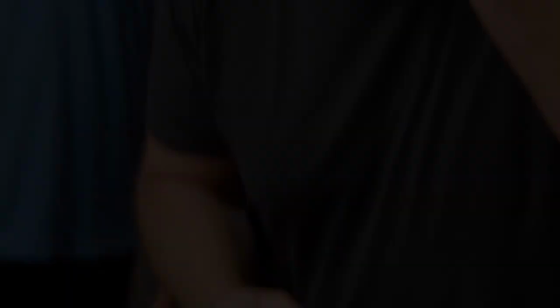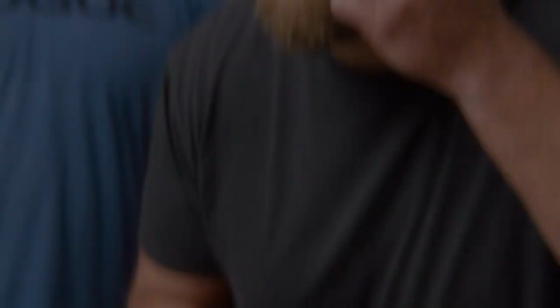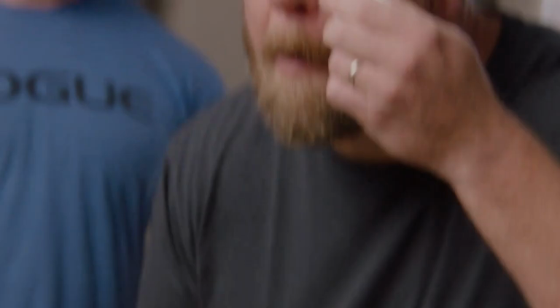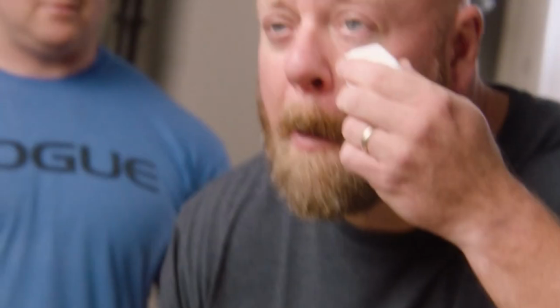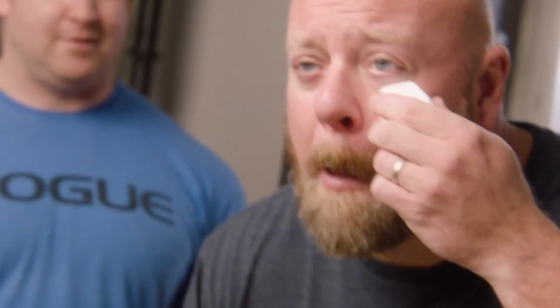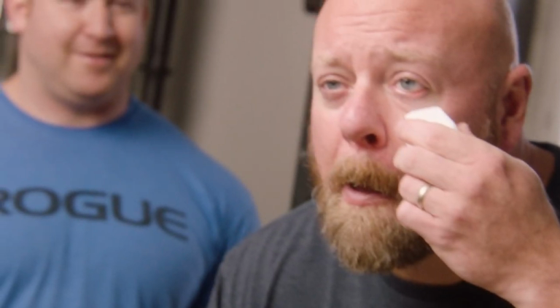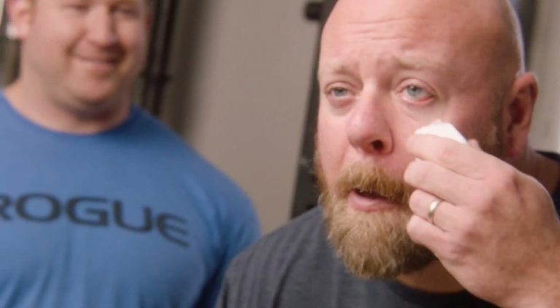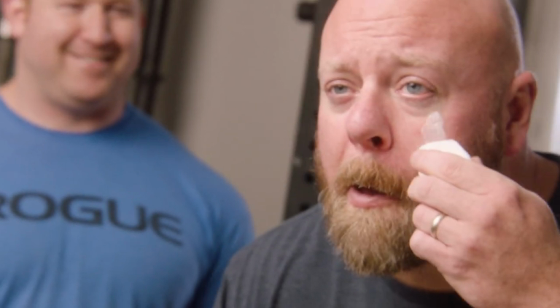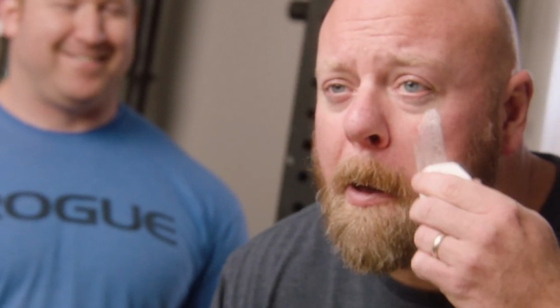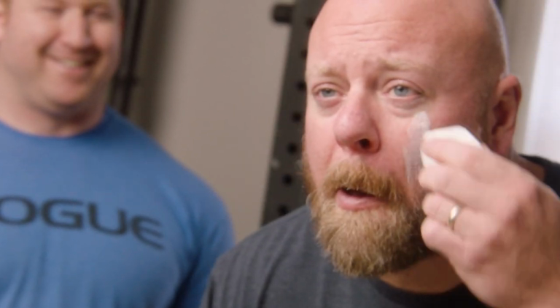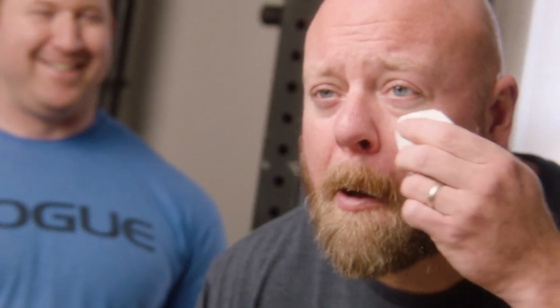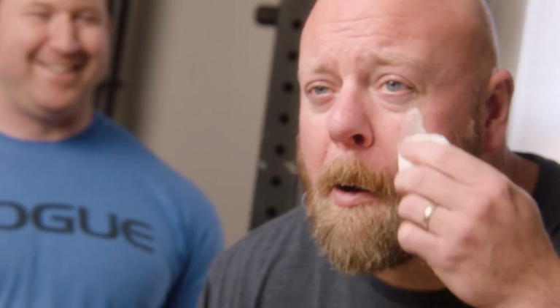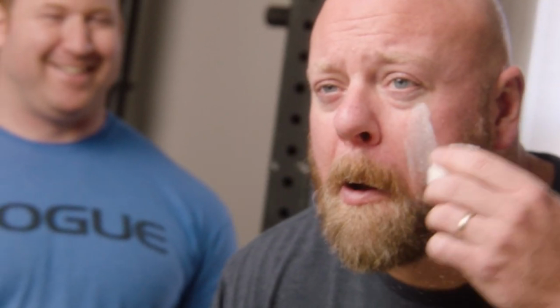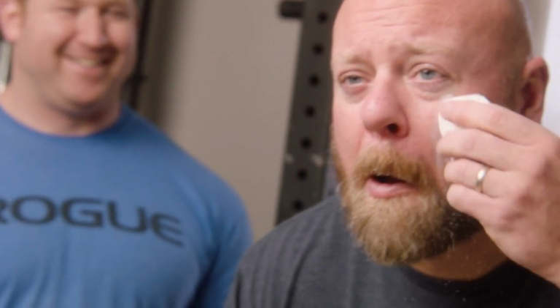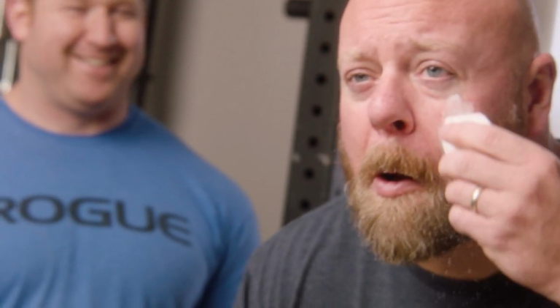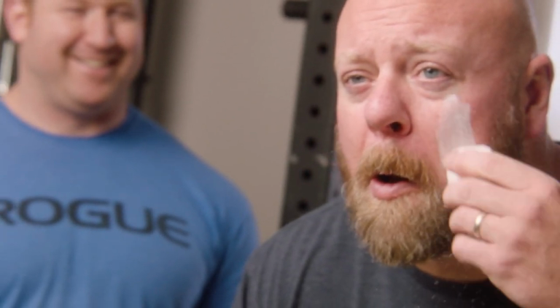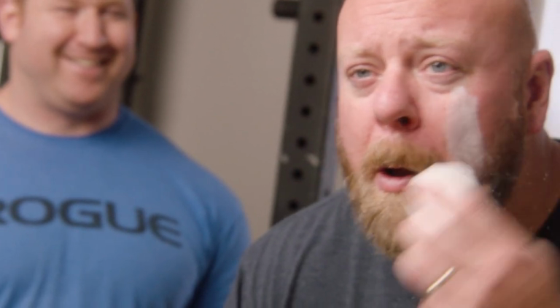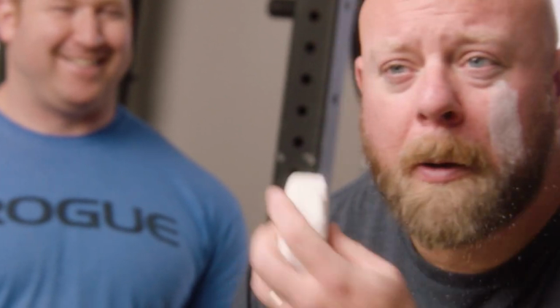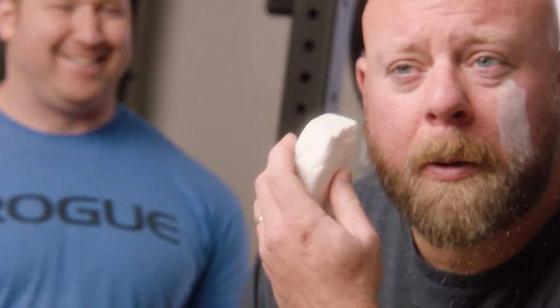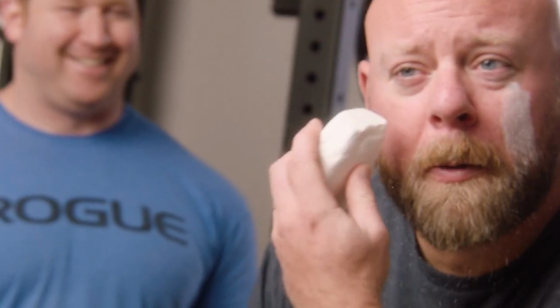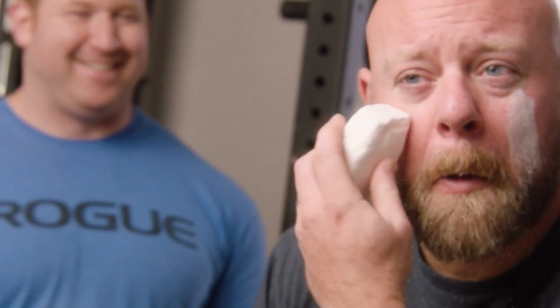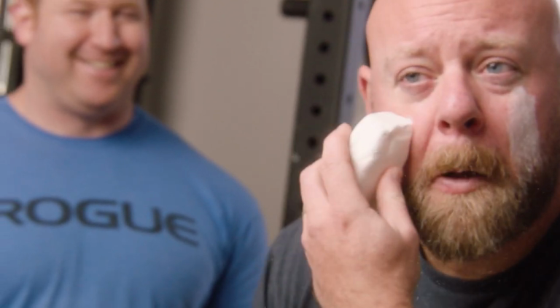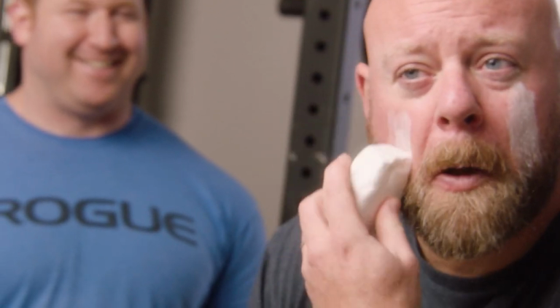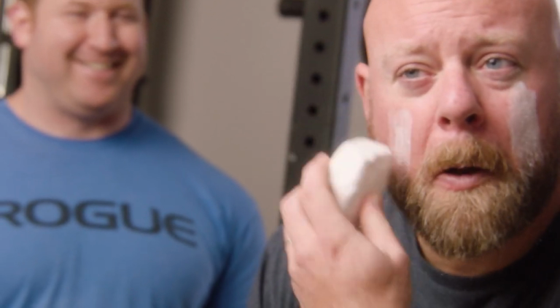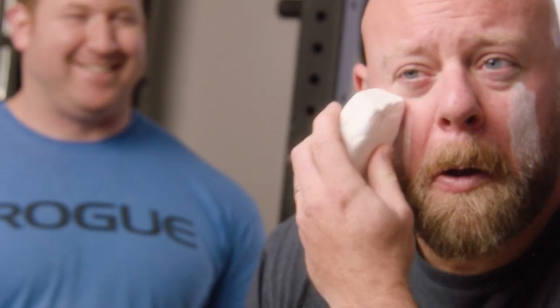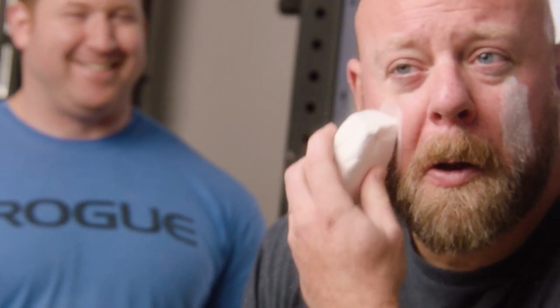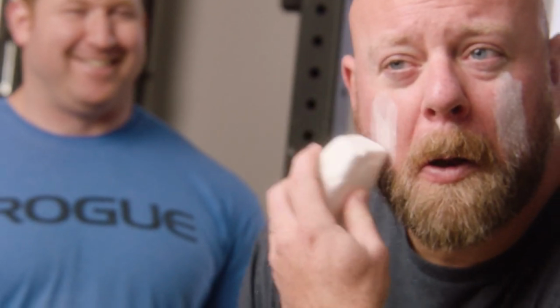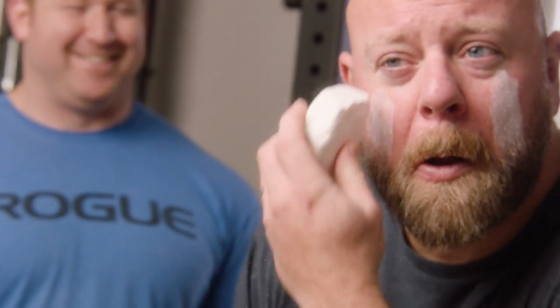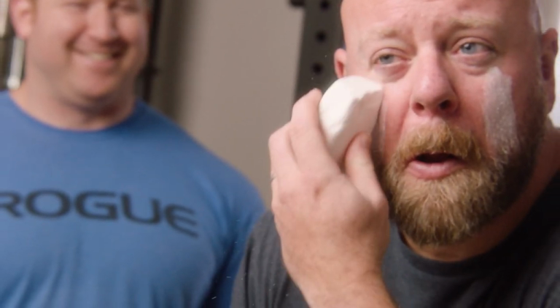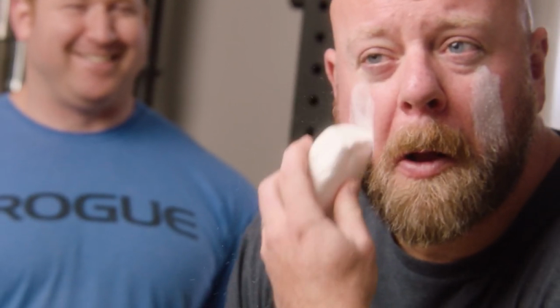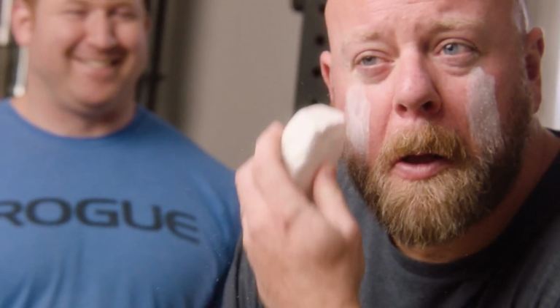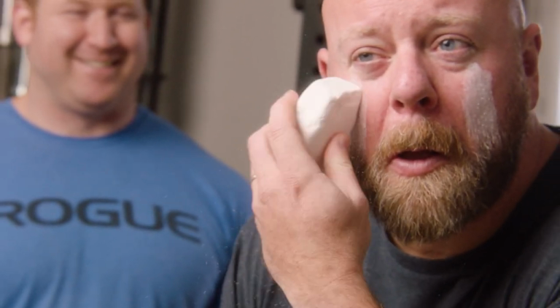Today I'm gonna teach you how to properly use chalk, which is not to wear it on your face.